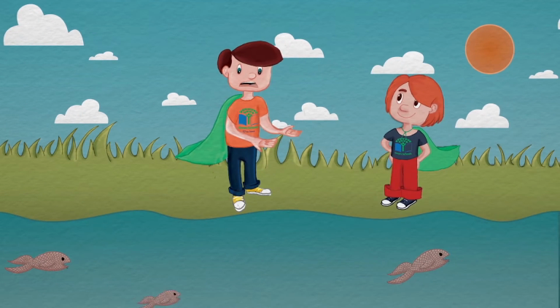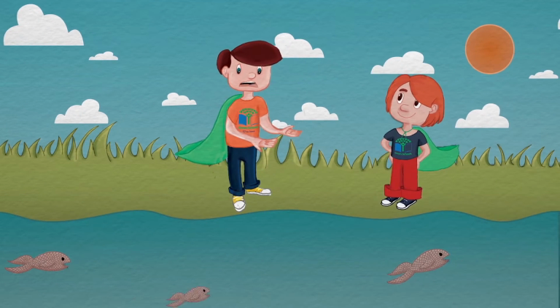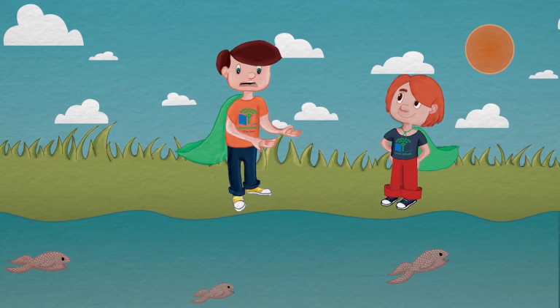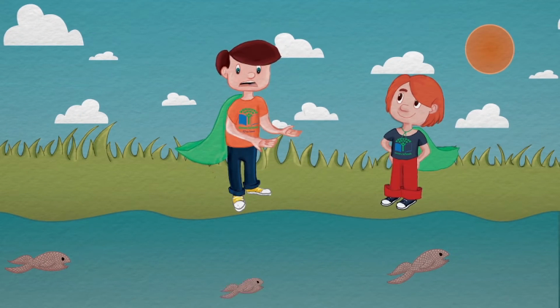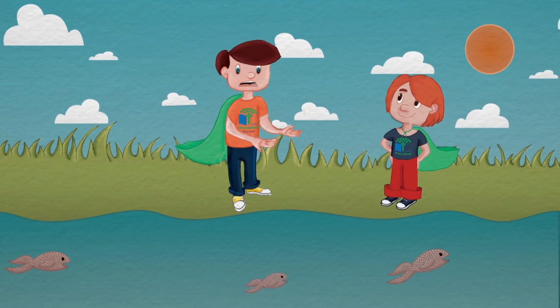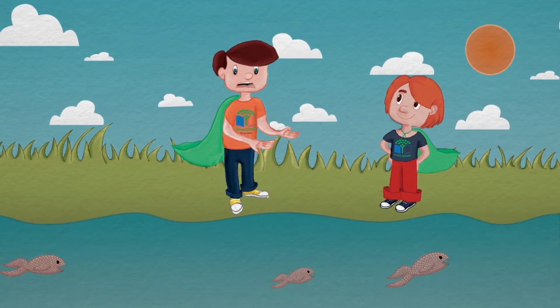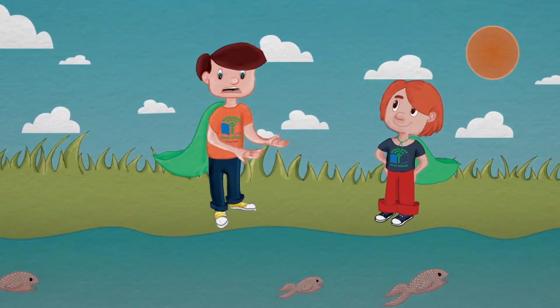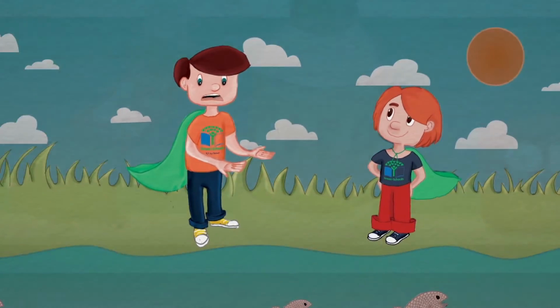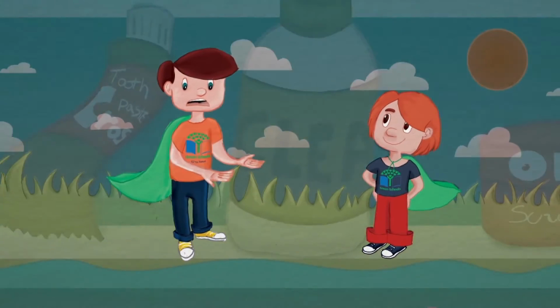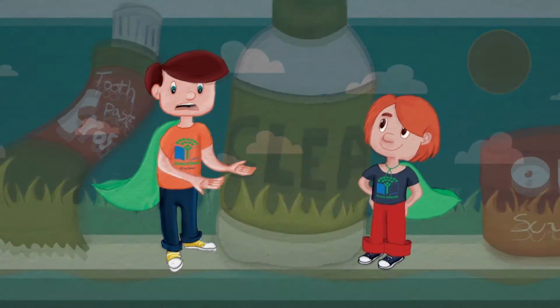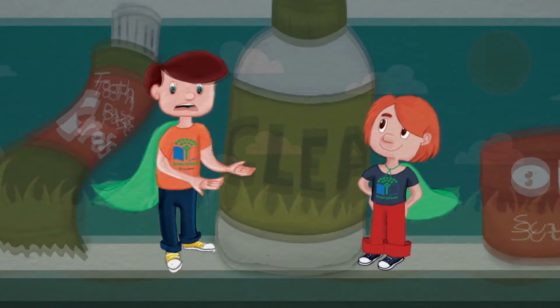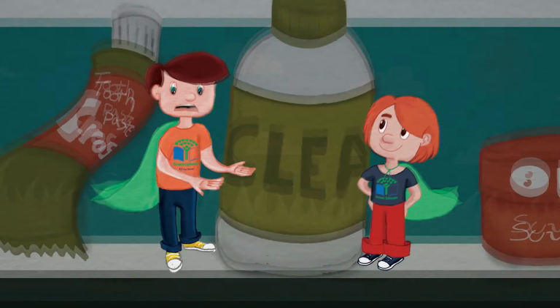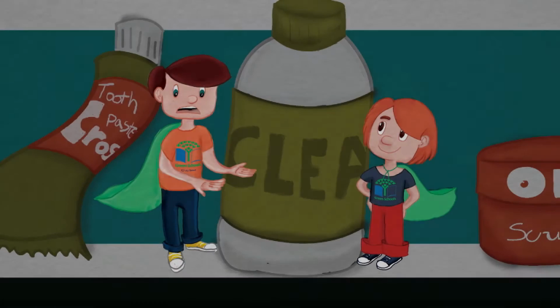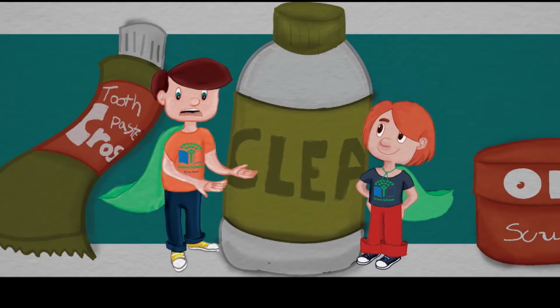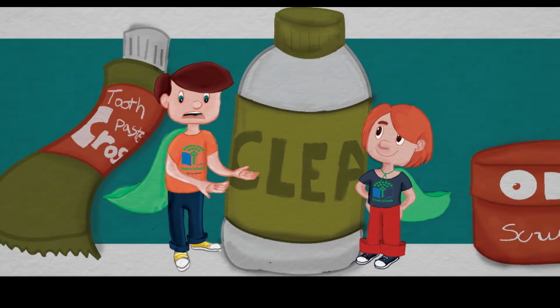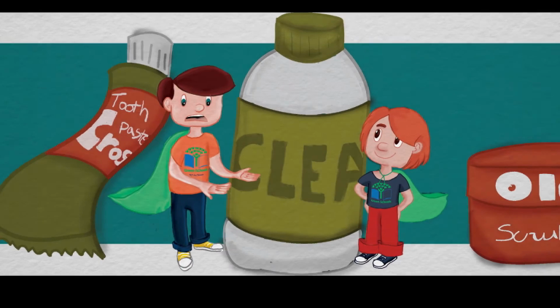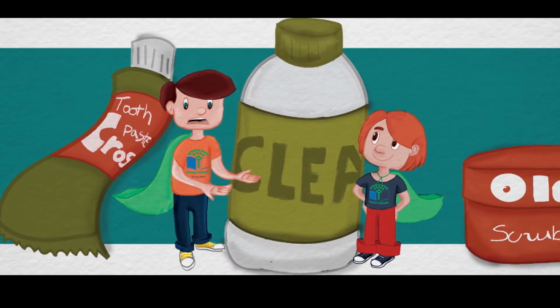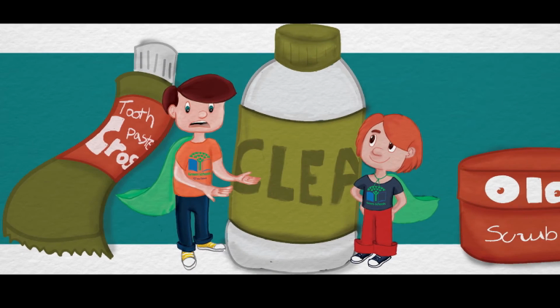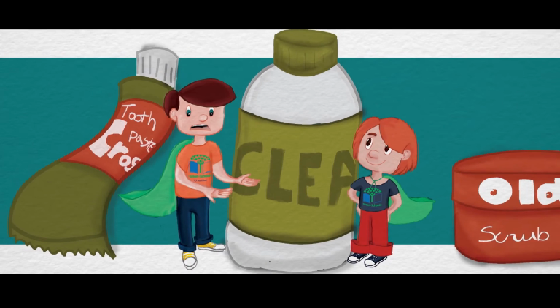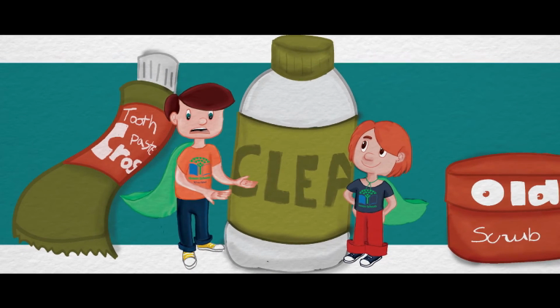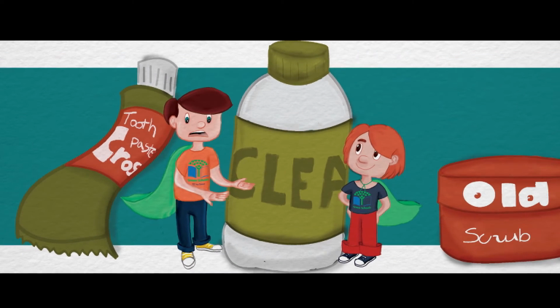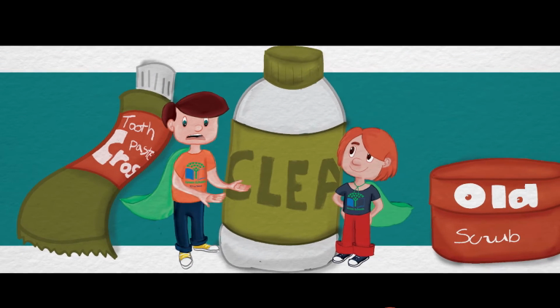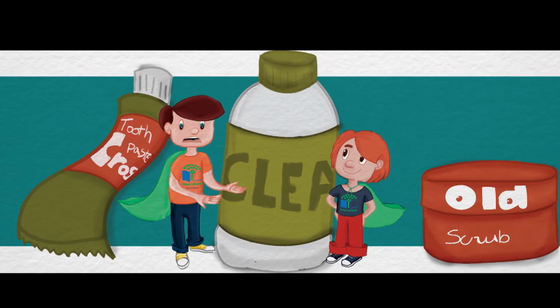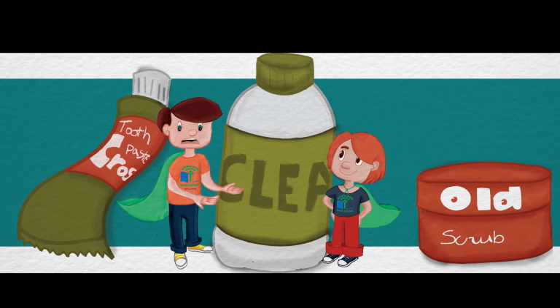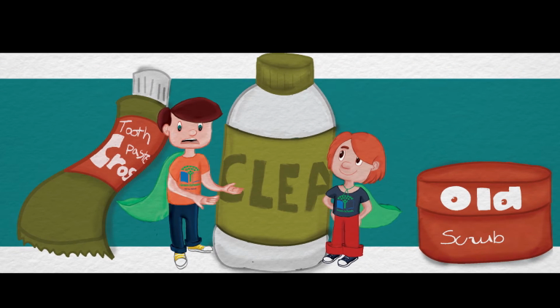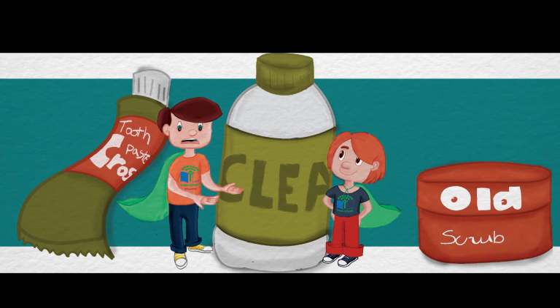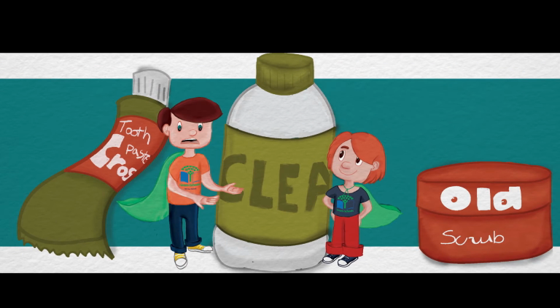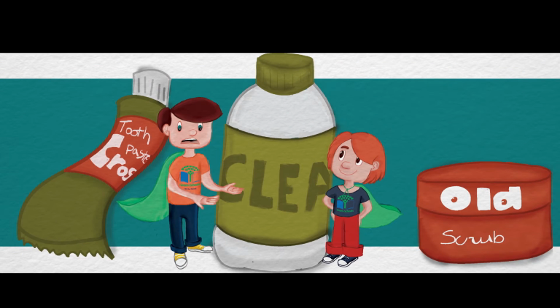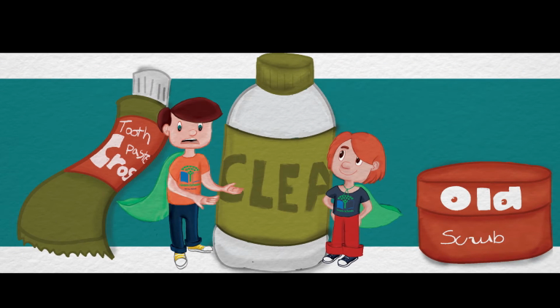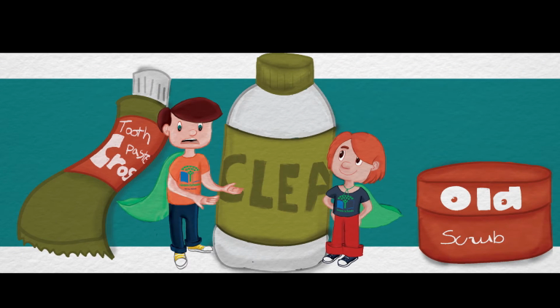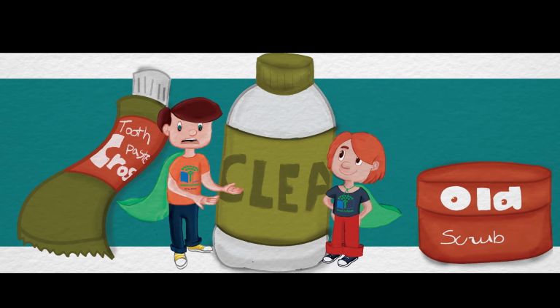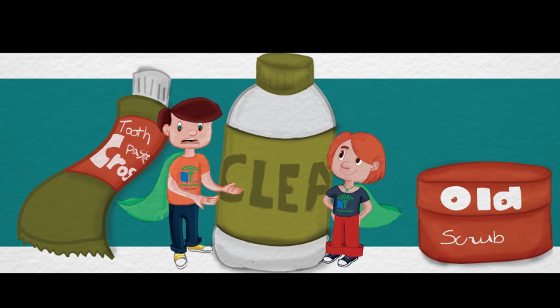So what can we do? Let's go and find out what products use microbeads so we can stop flushing them down the drain.